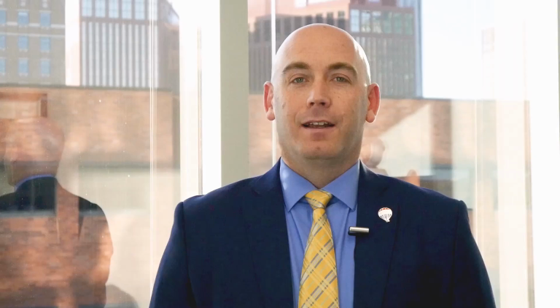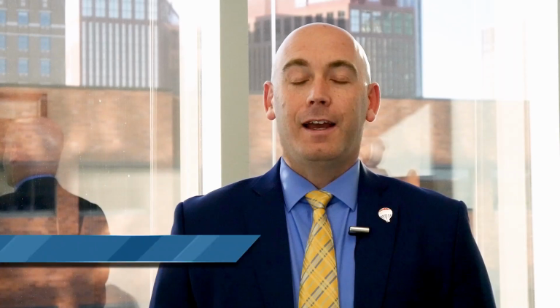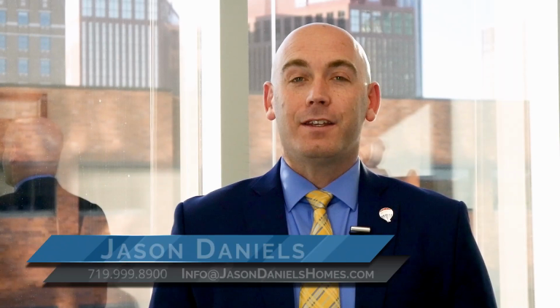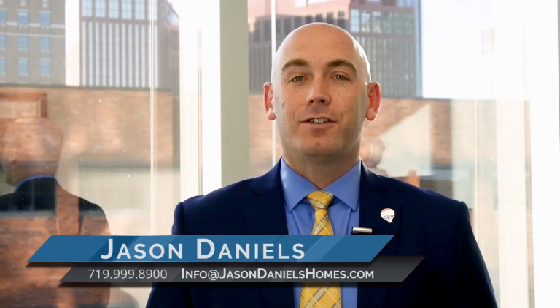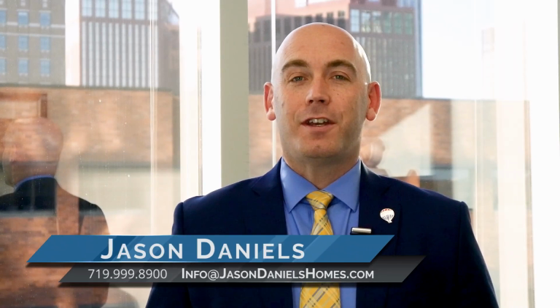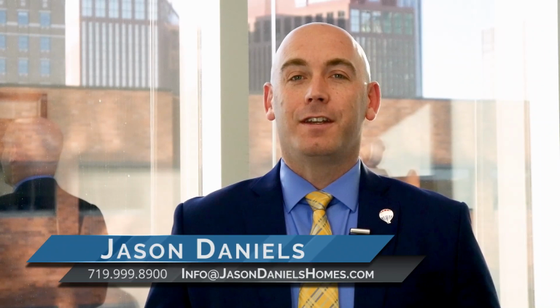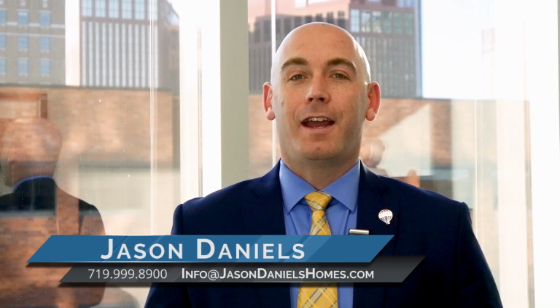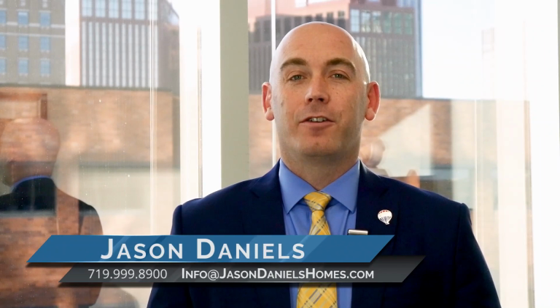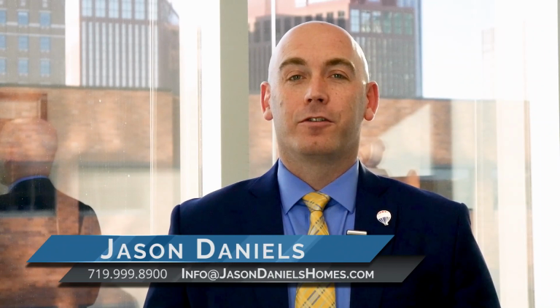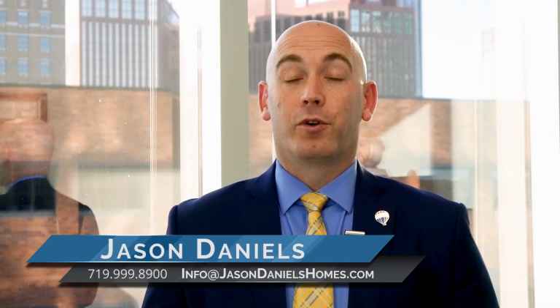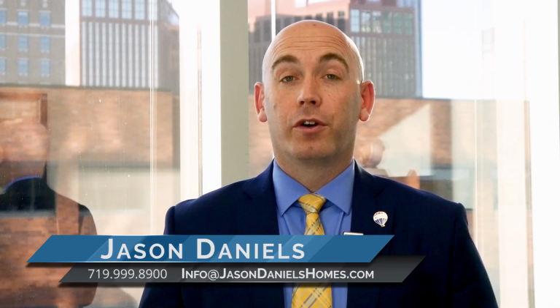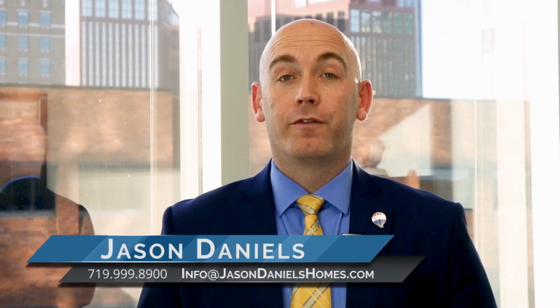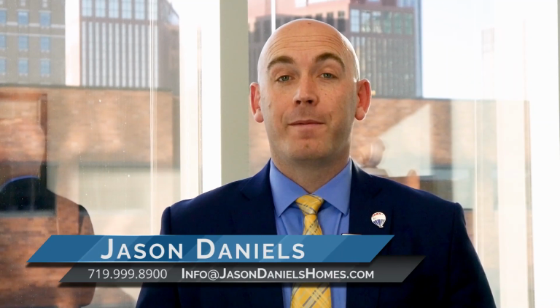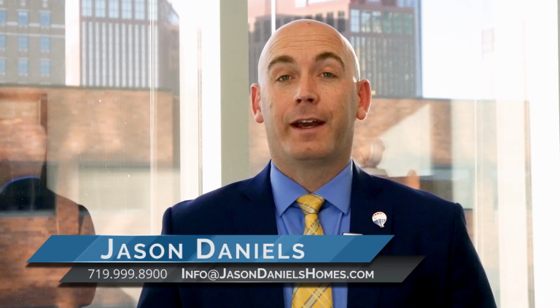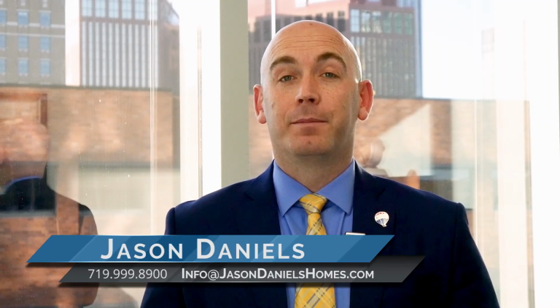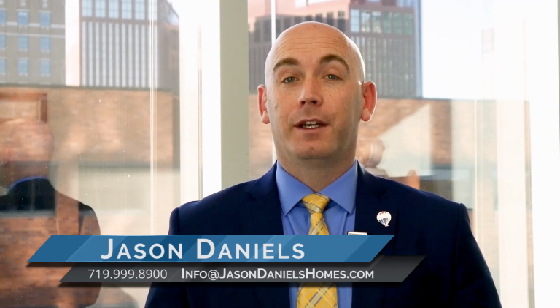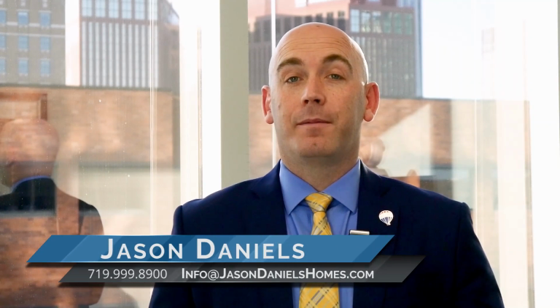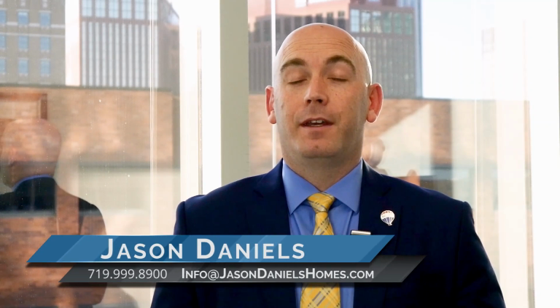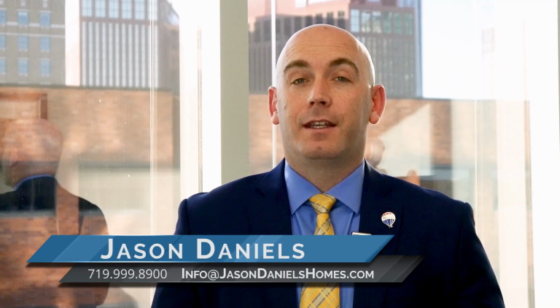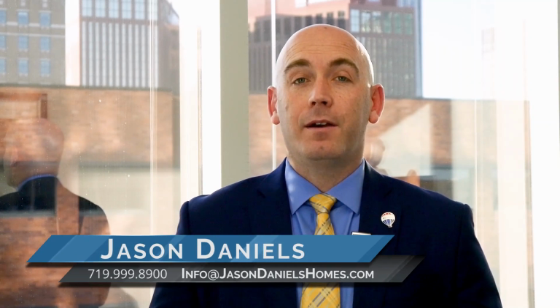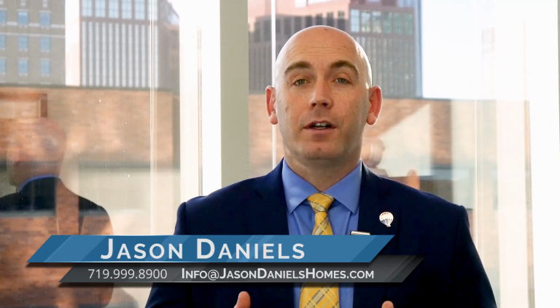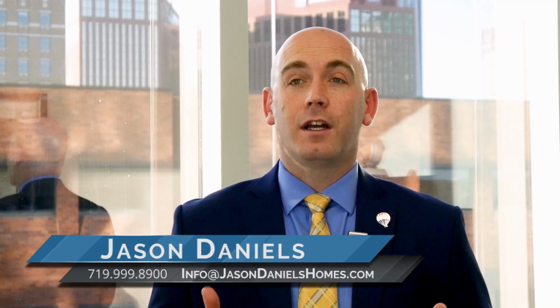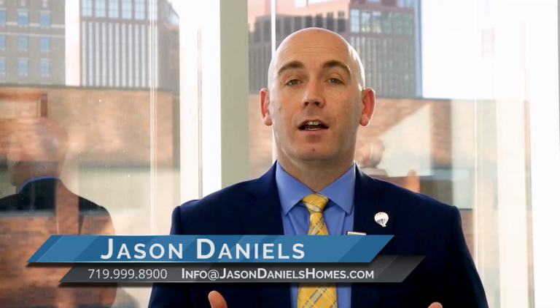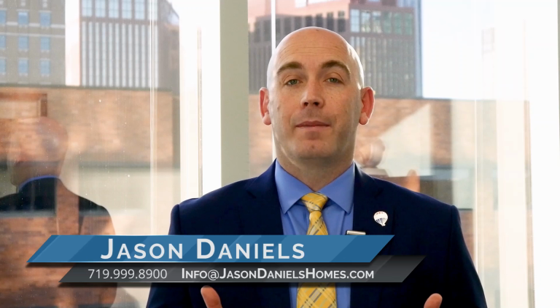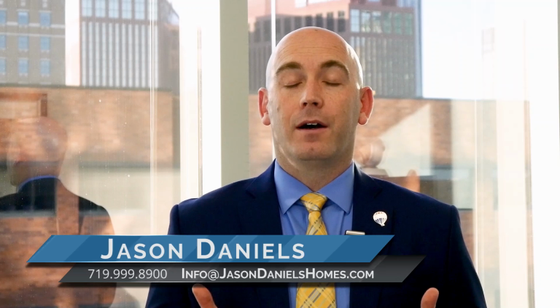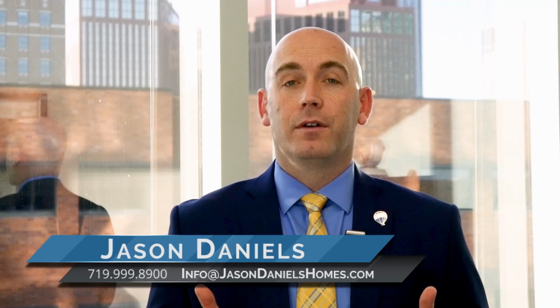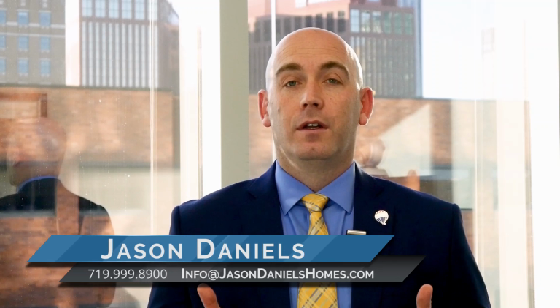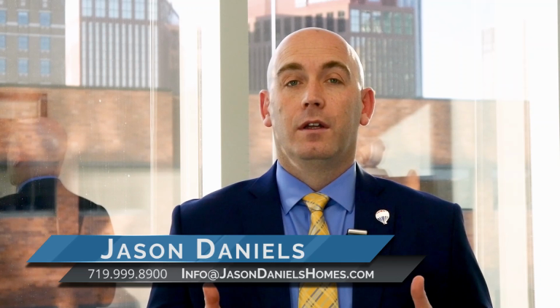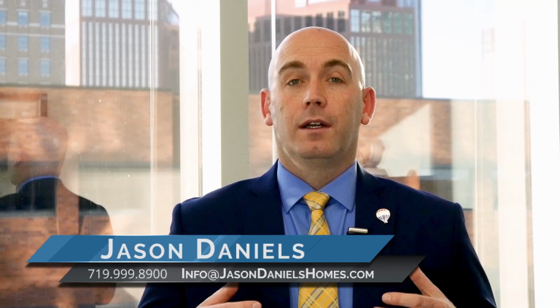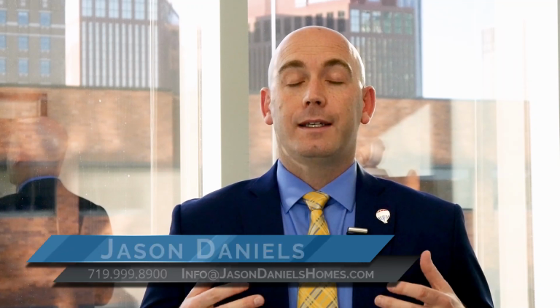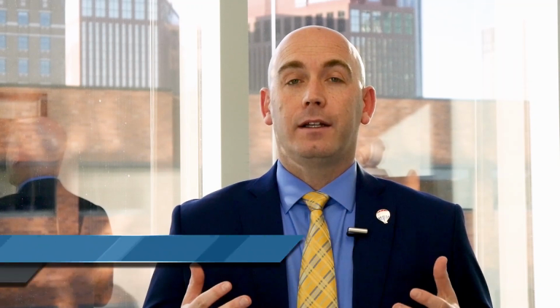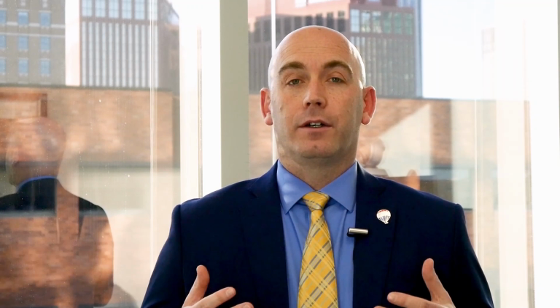Hi, this is Jason Daniels, broker owner of Remax Millennium, and today I wanted to talk about a dialer.